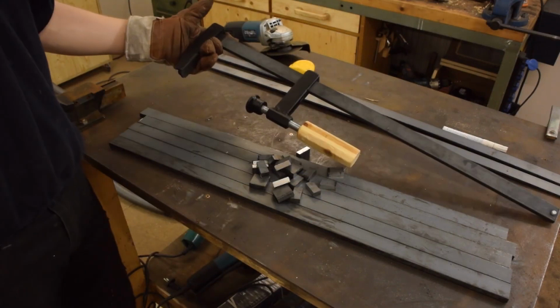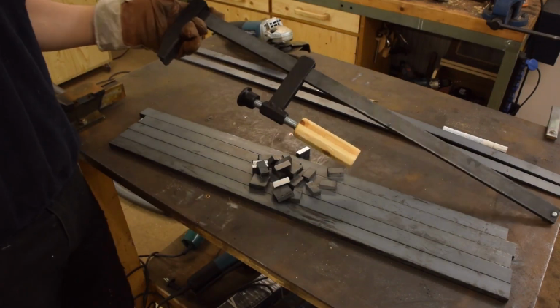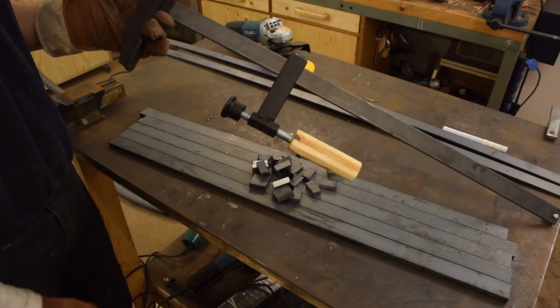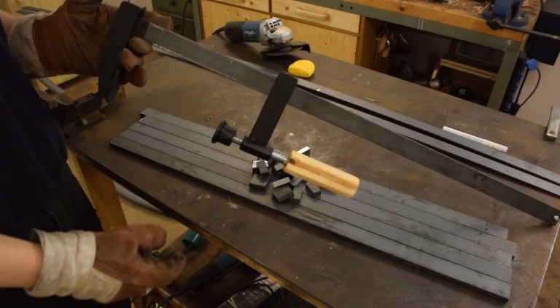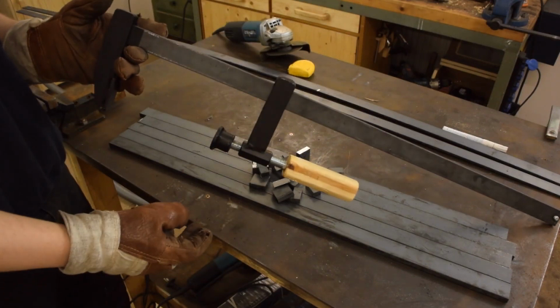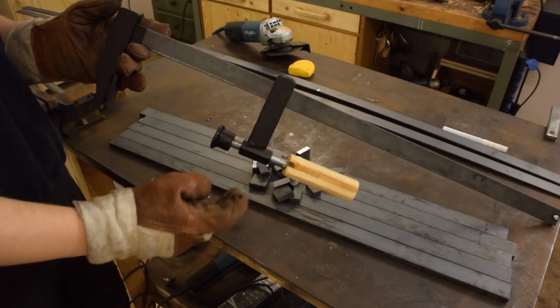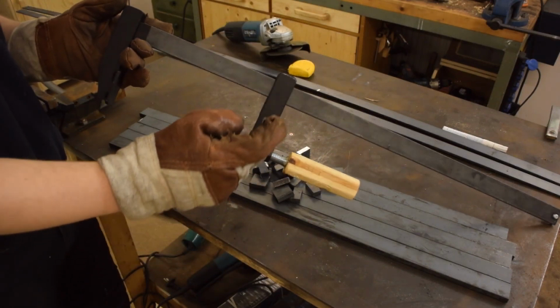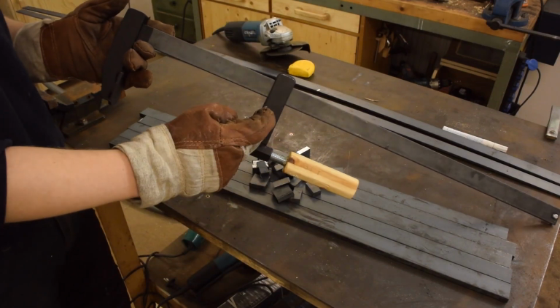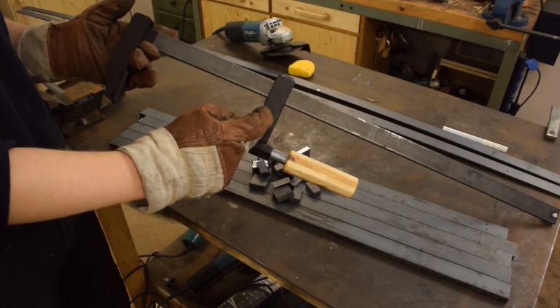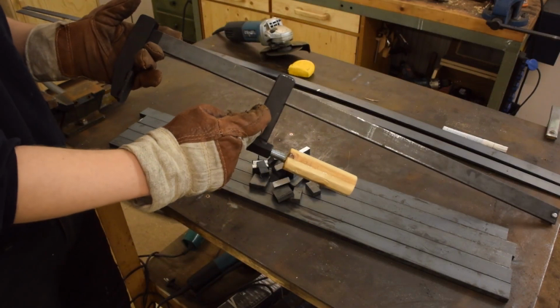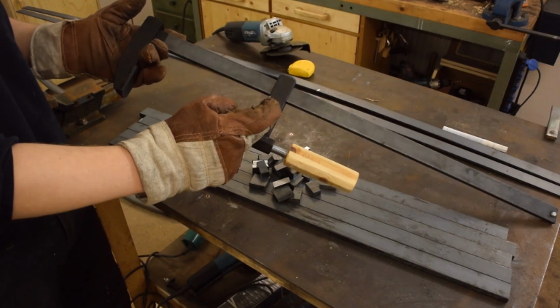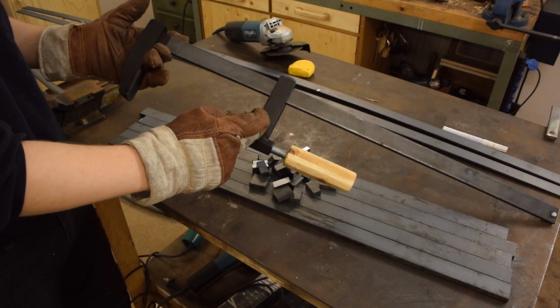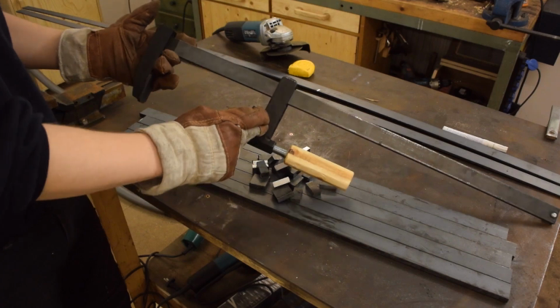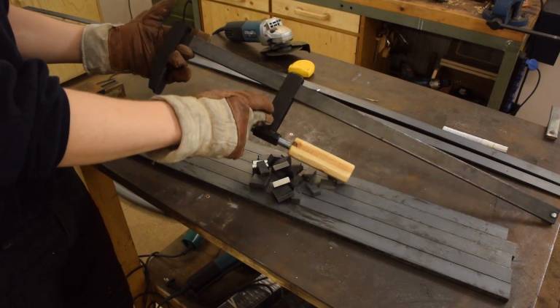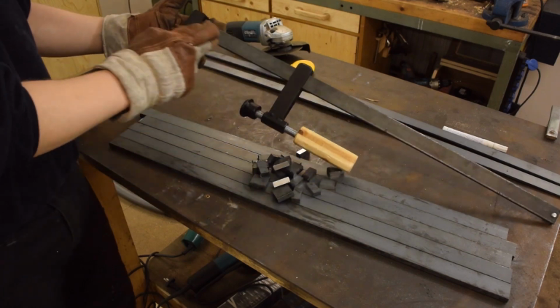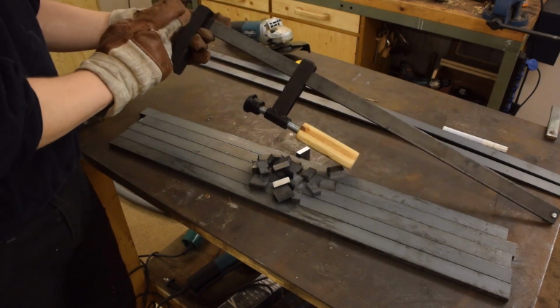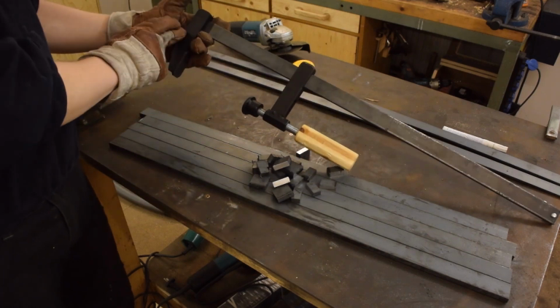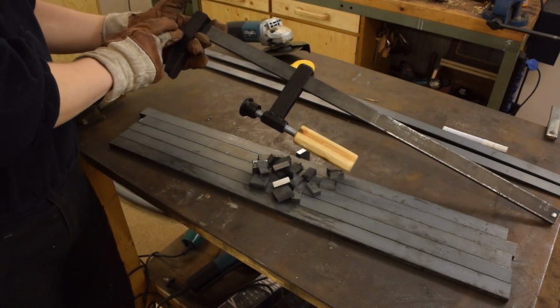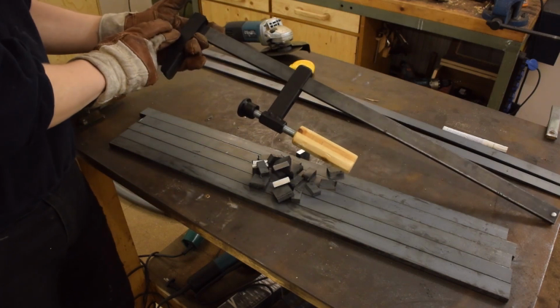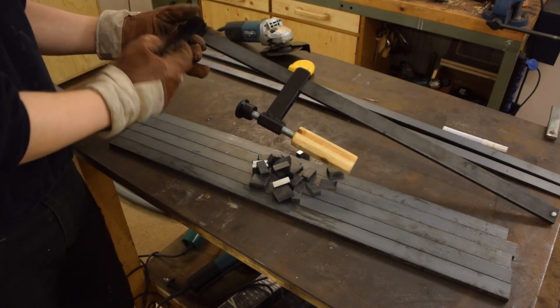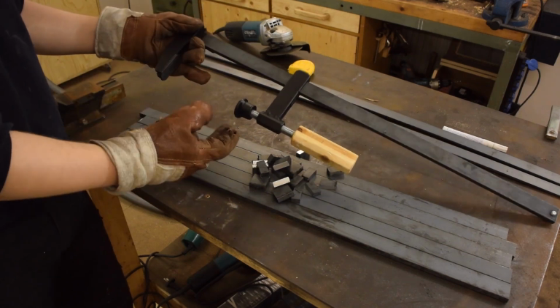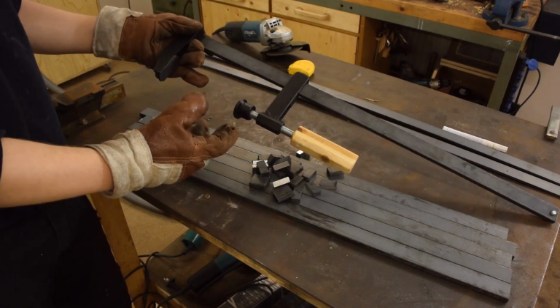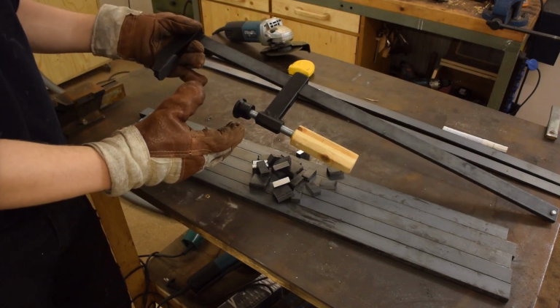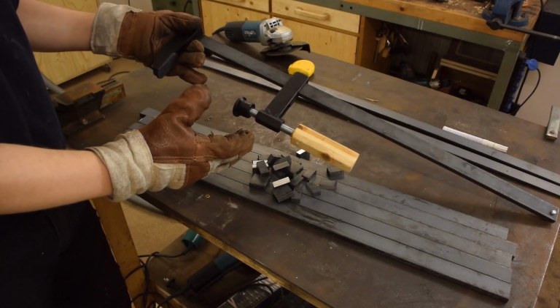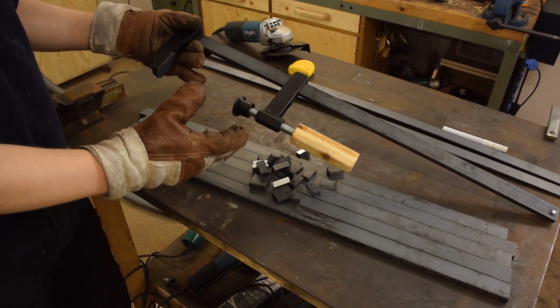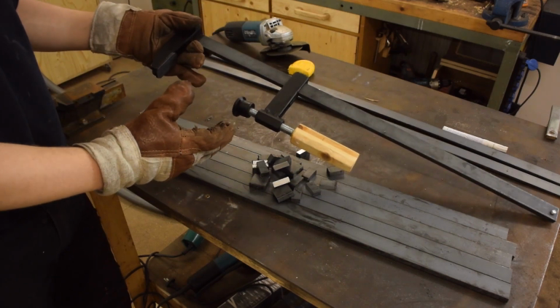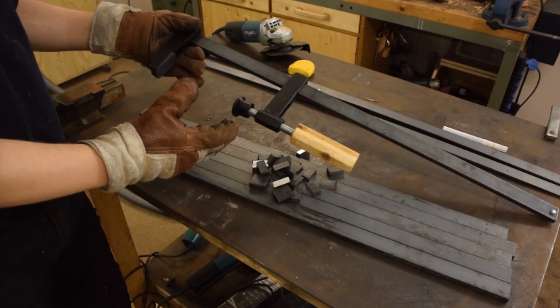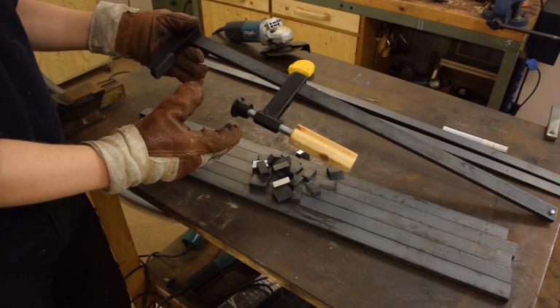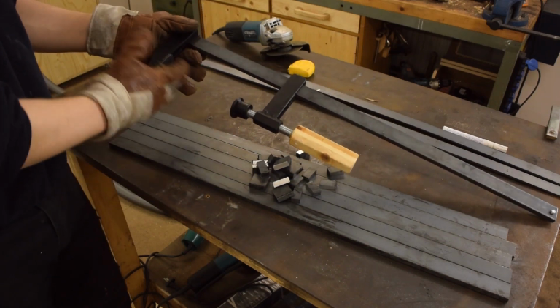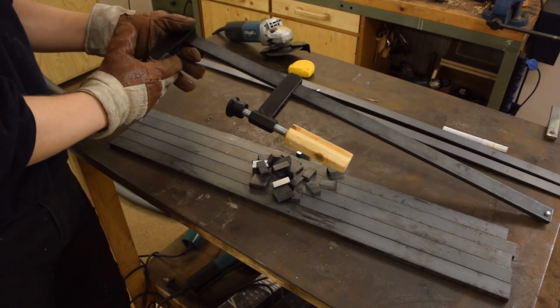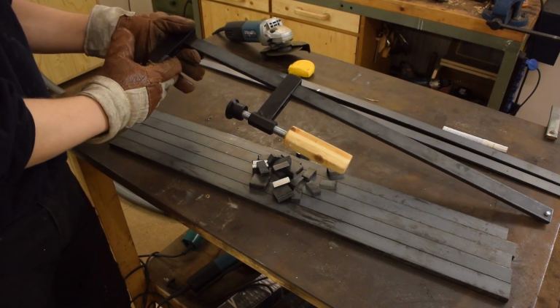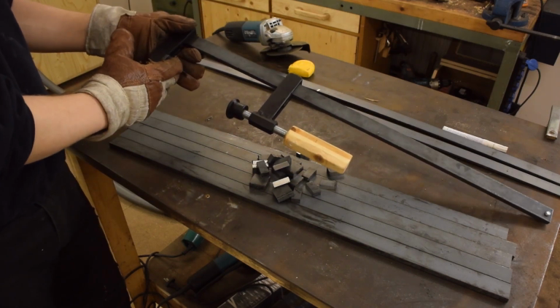And now I'm just going to cut the outer pieces of the moving jaw, the fixed jaw, and the fixed jaw clamping pad.